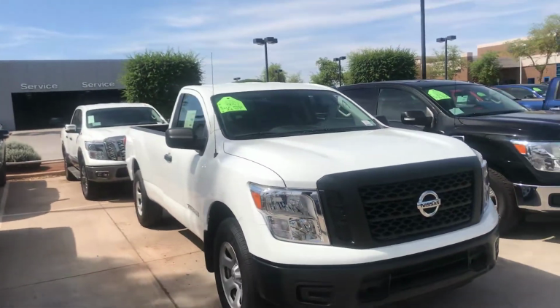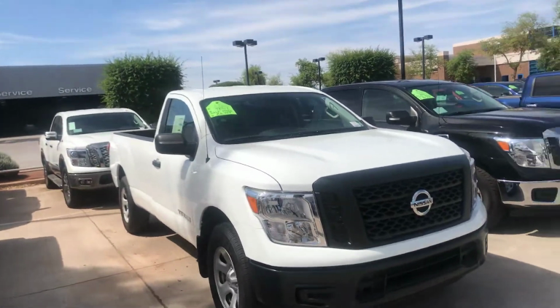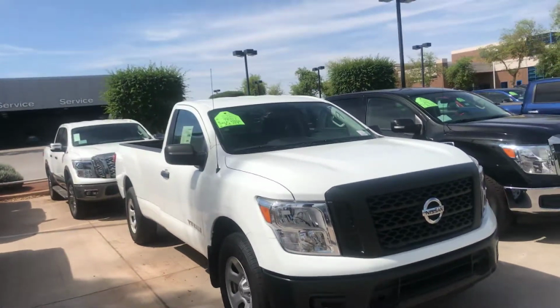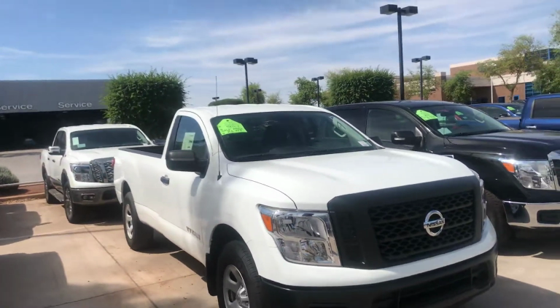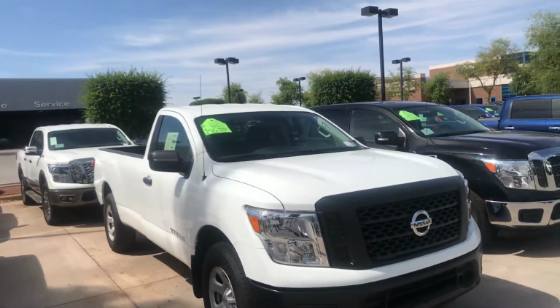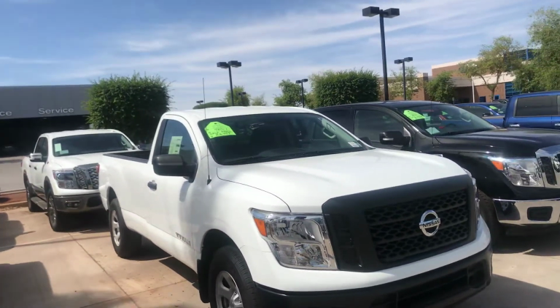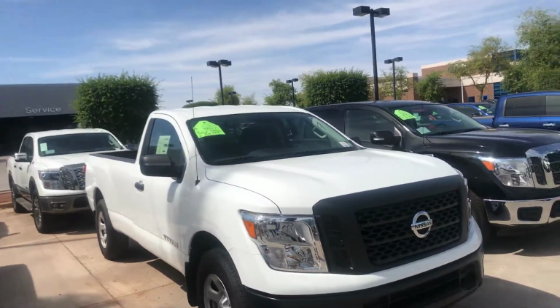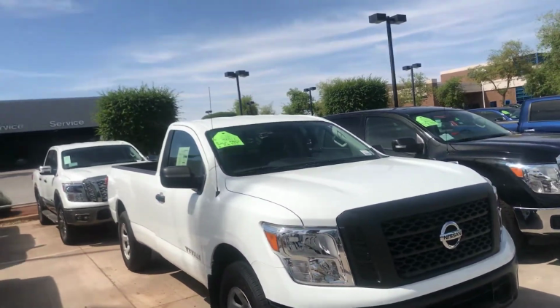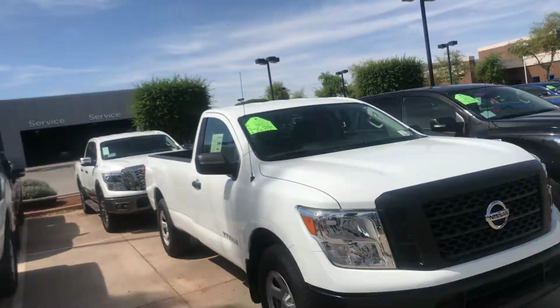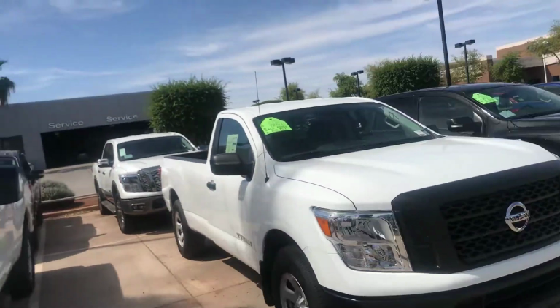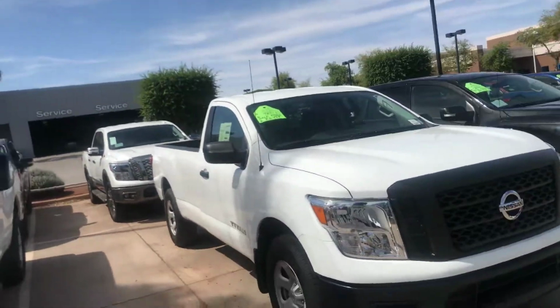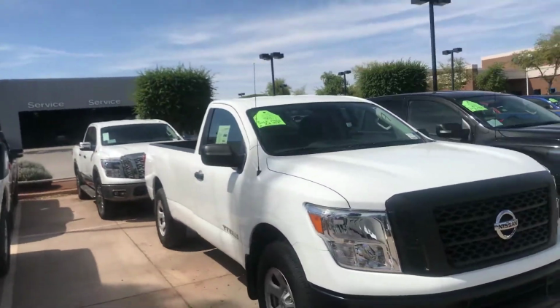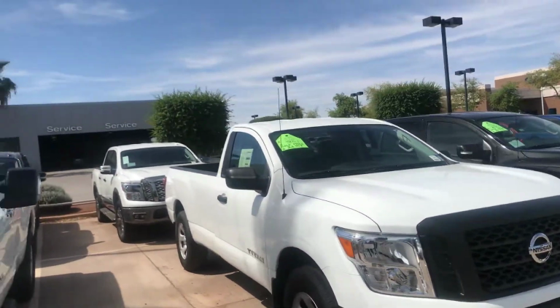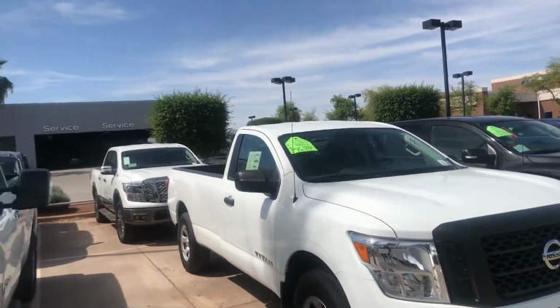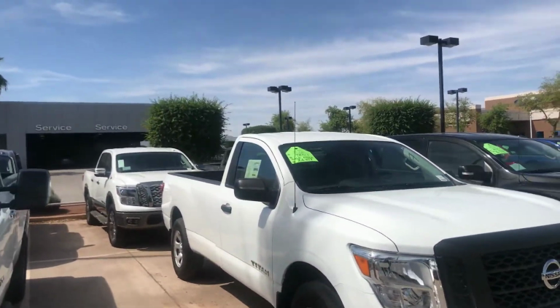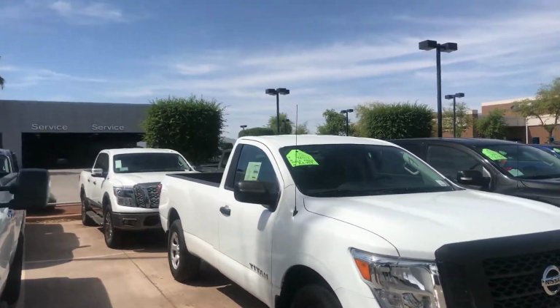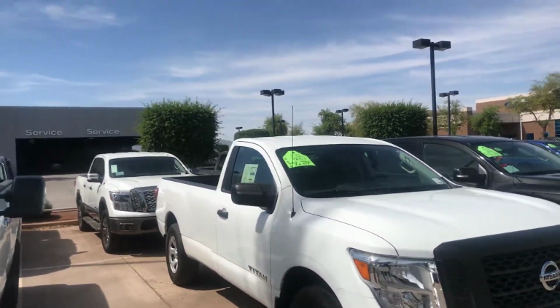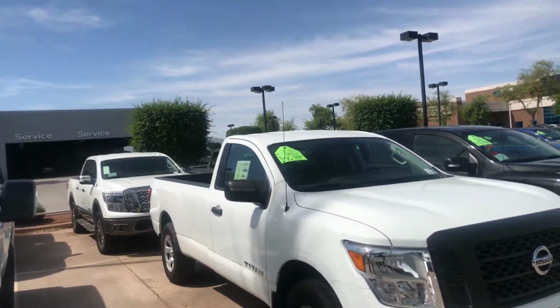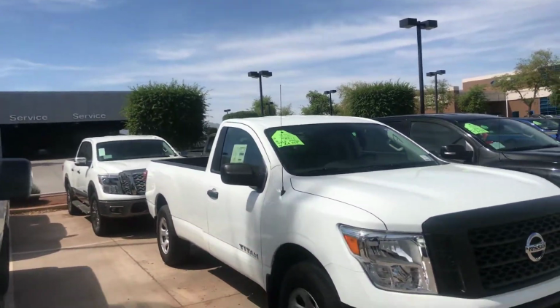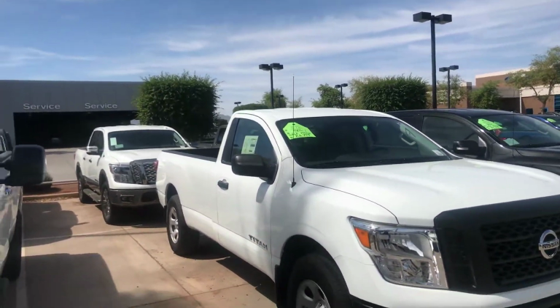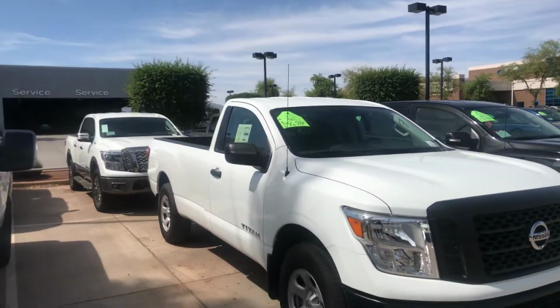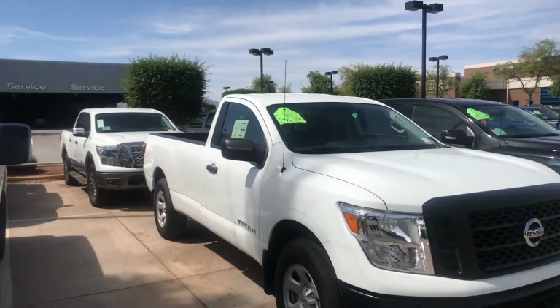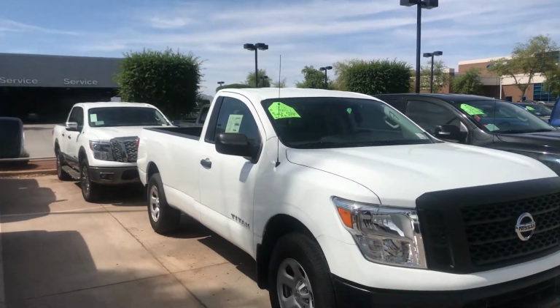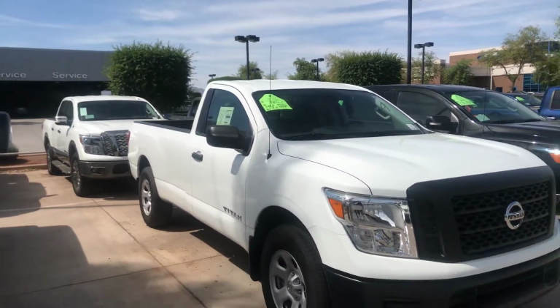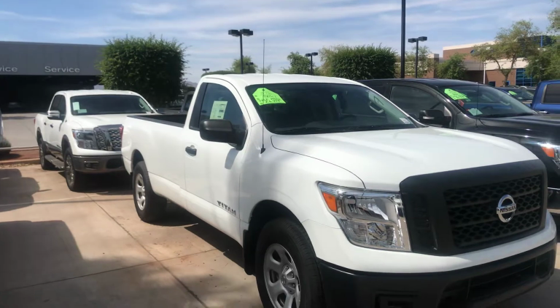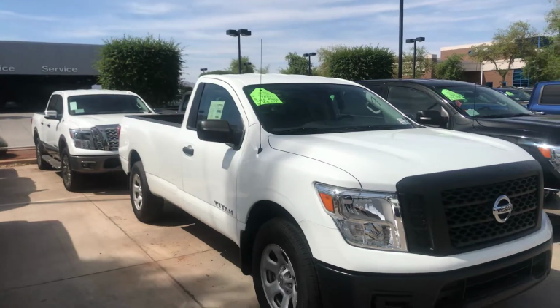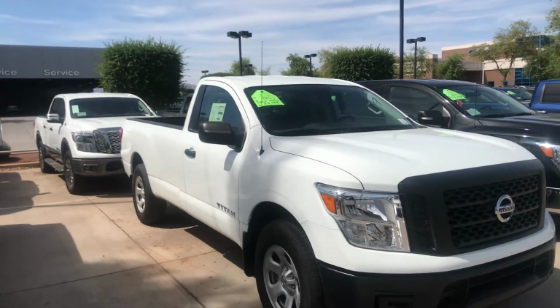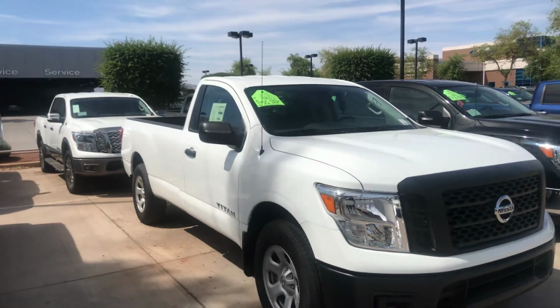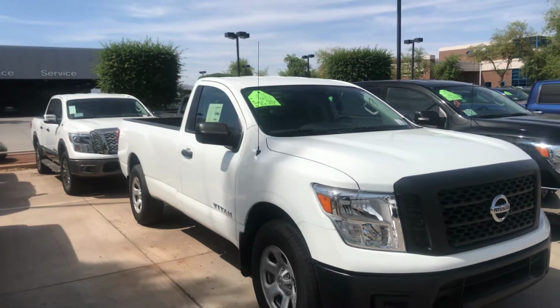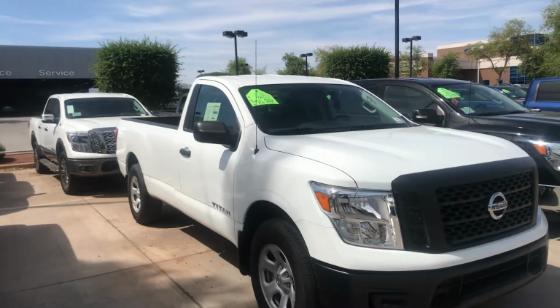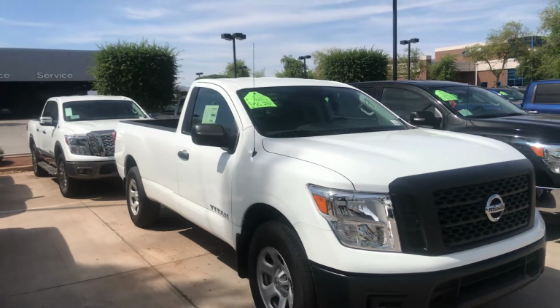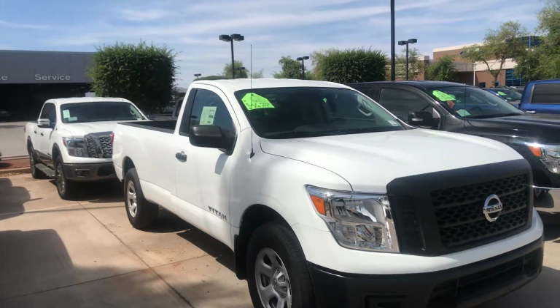This is the truck that you chose online — single cab, long bed. This is it.